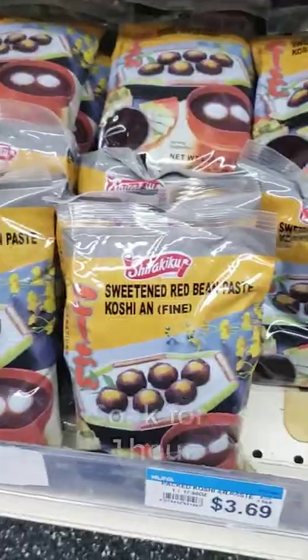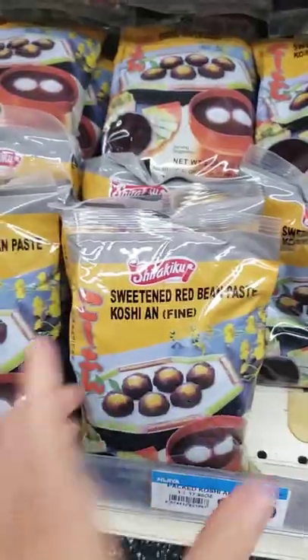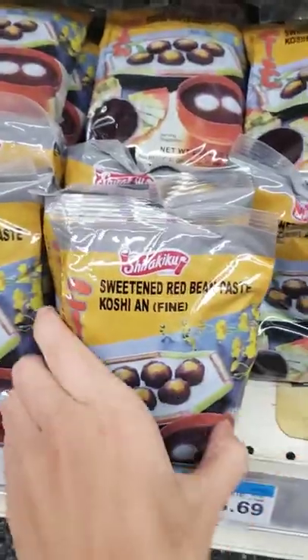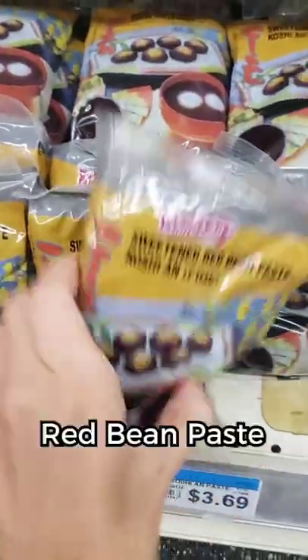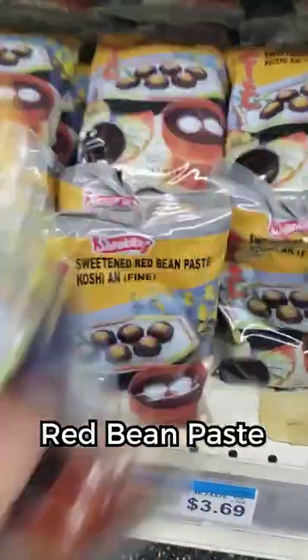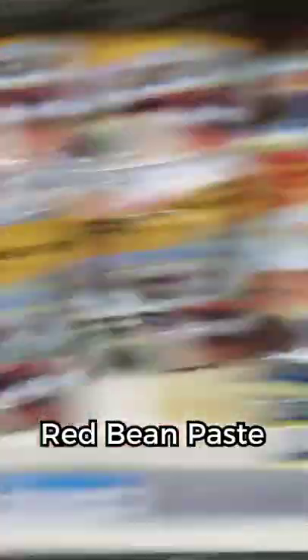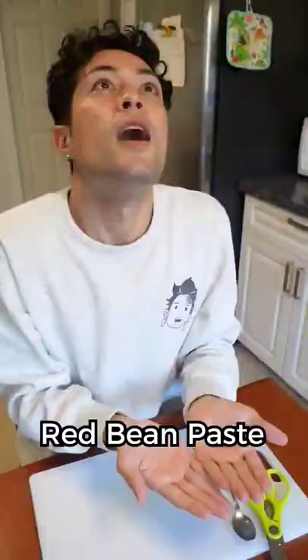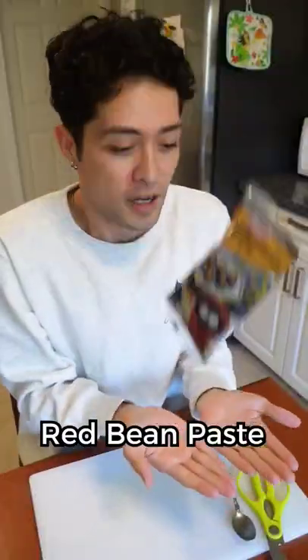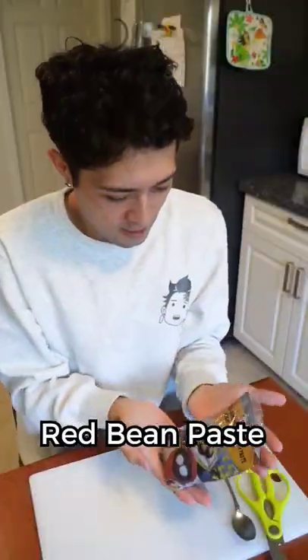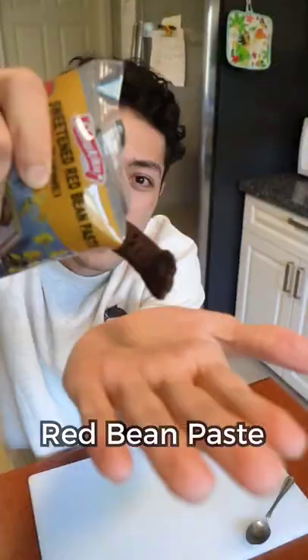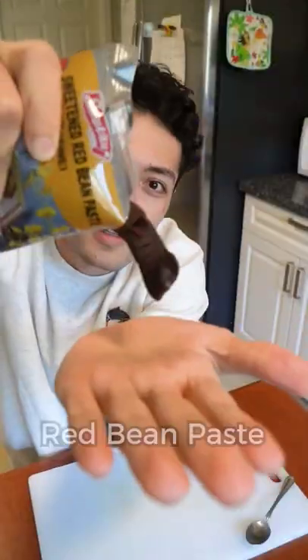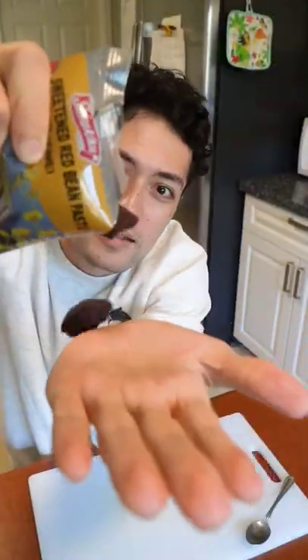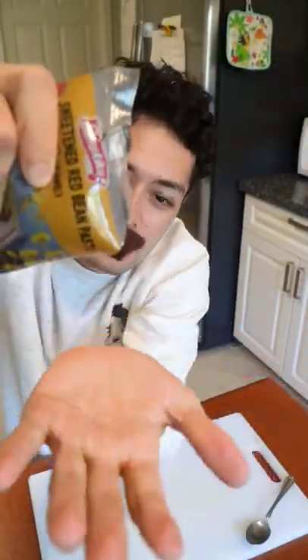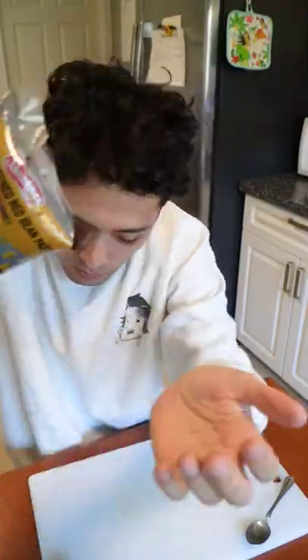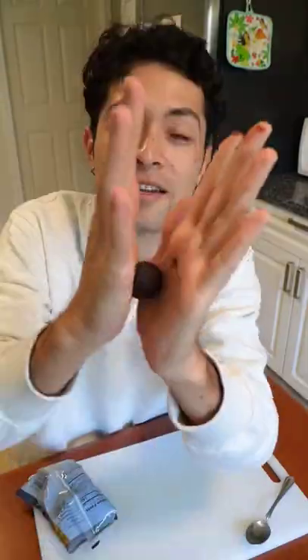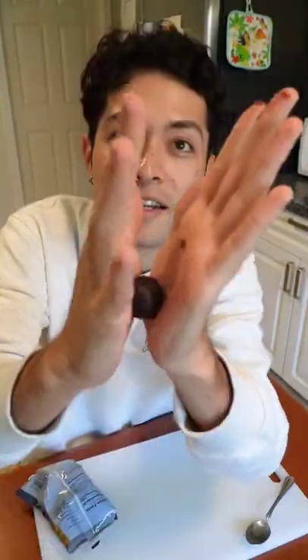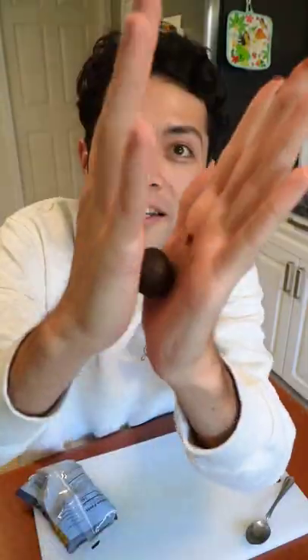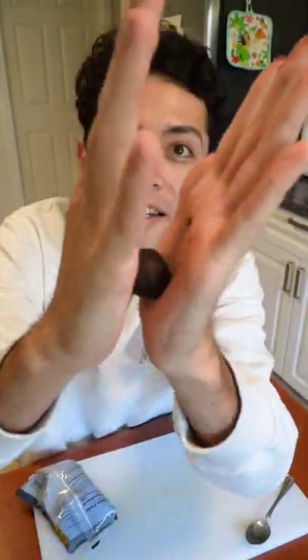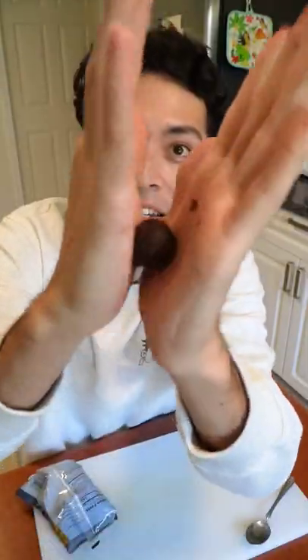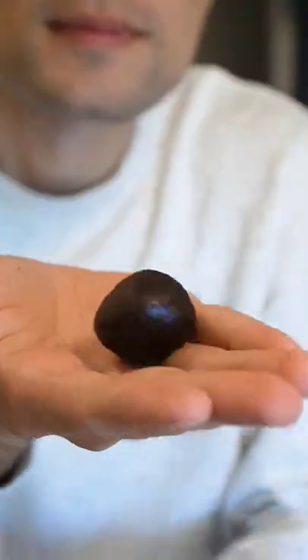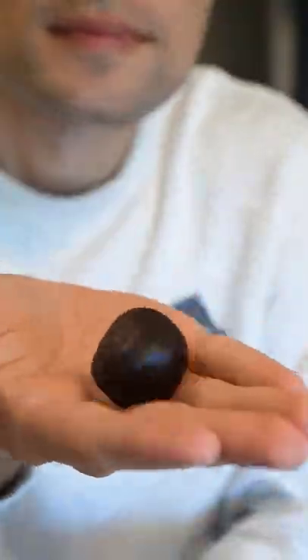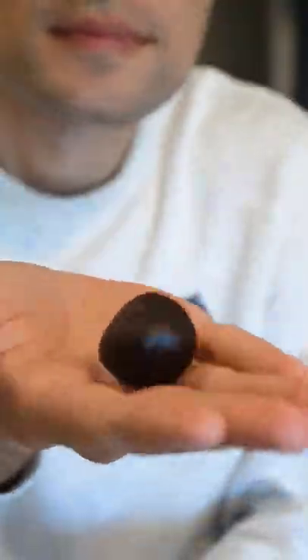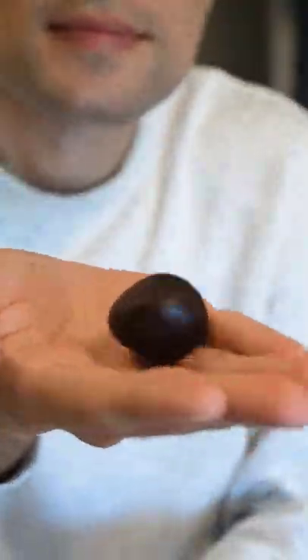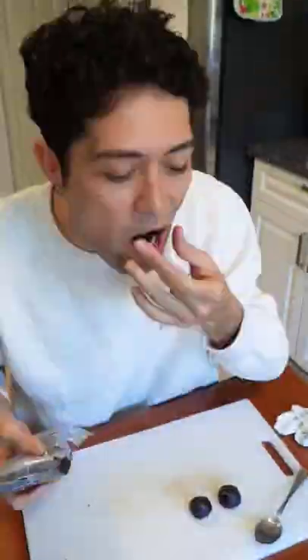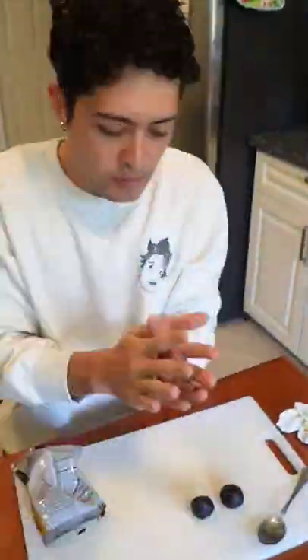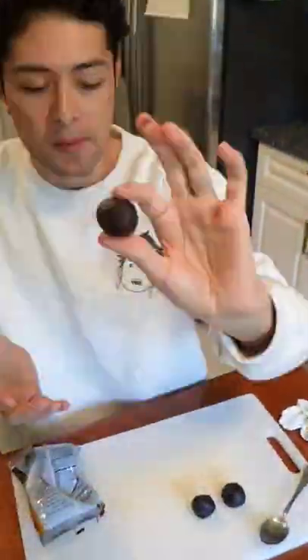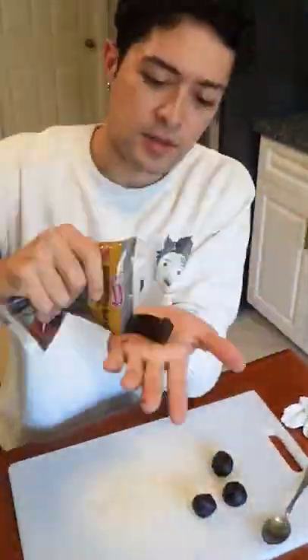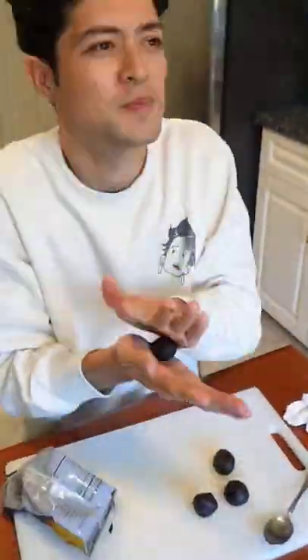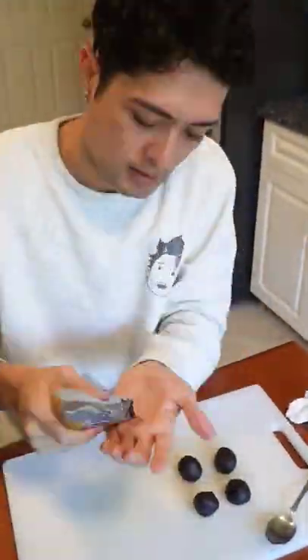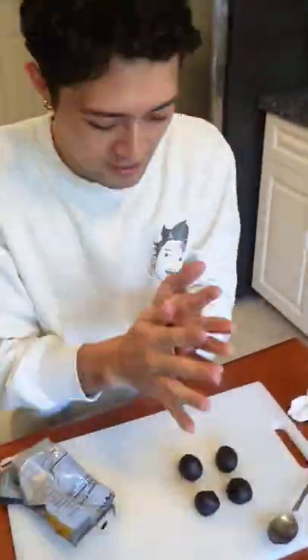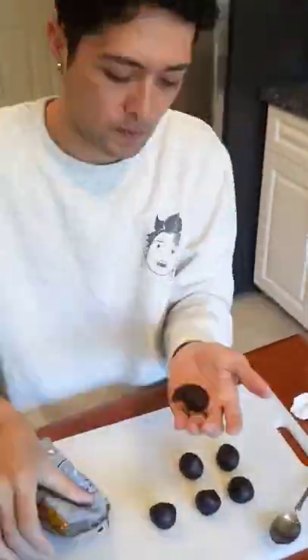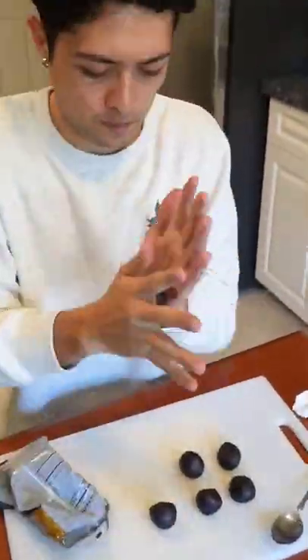Next, pick up some azuki bean paste and roll them into balls, like we always do. Why does everything I make have balls?